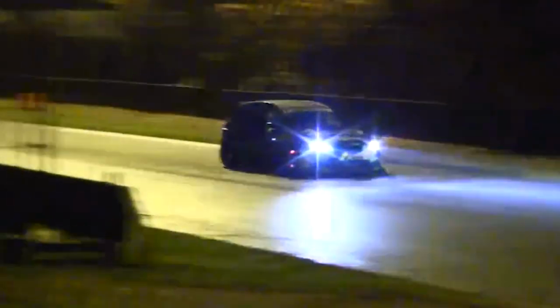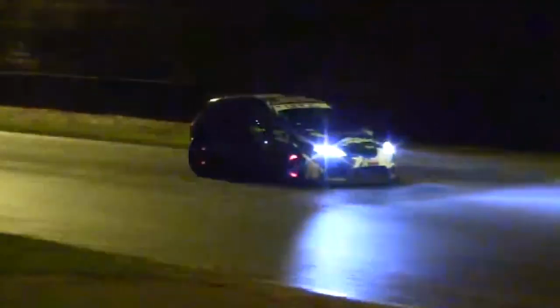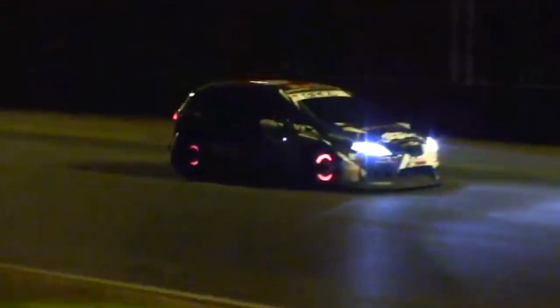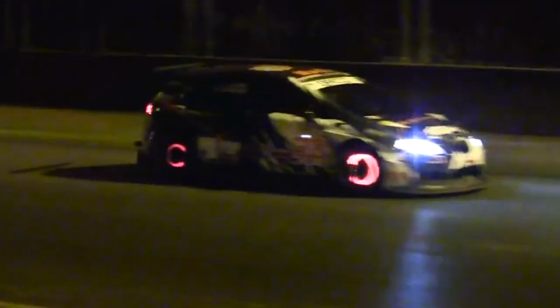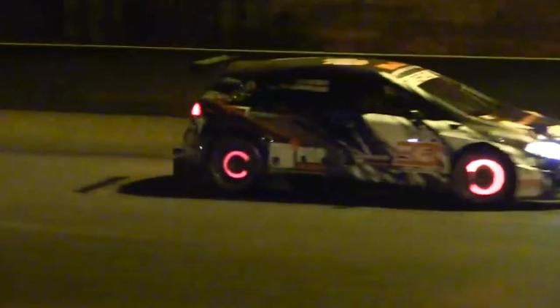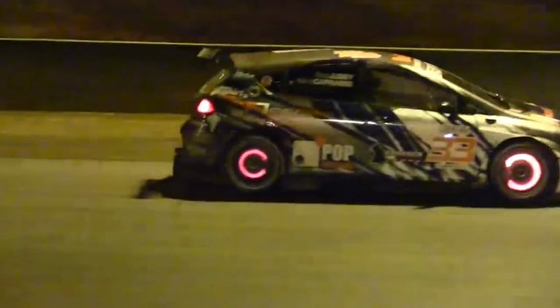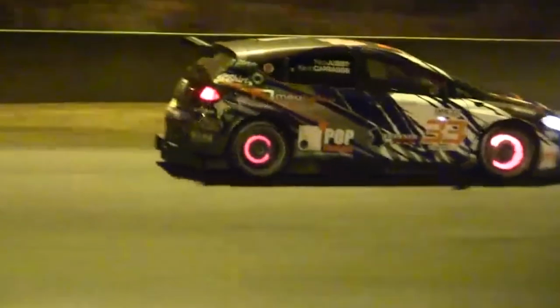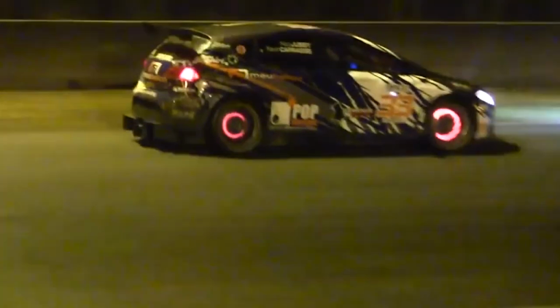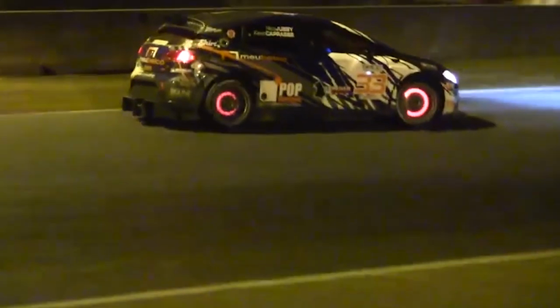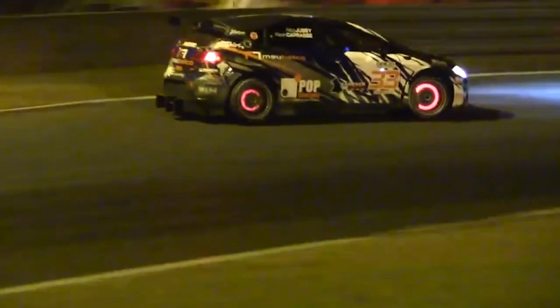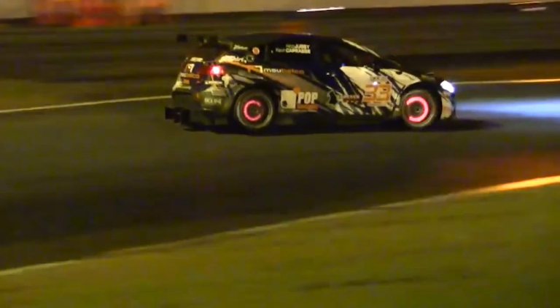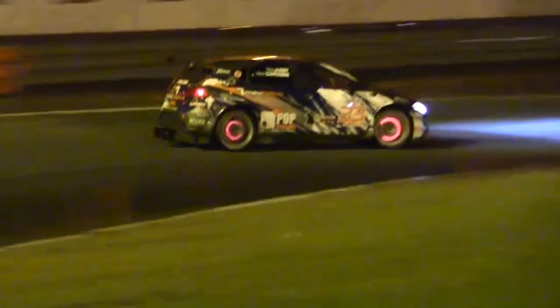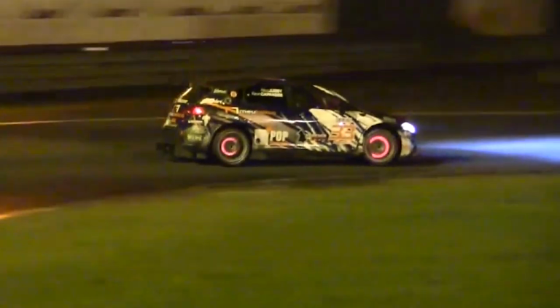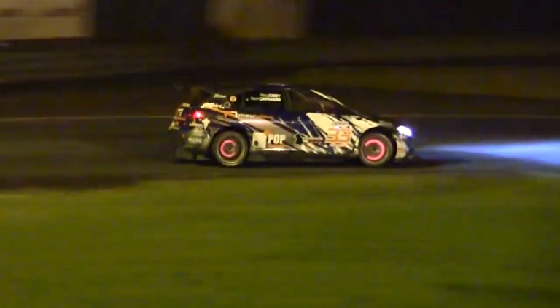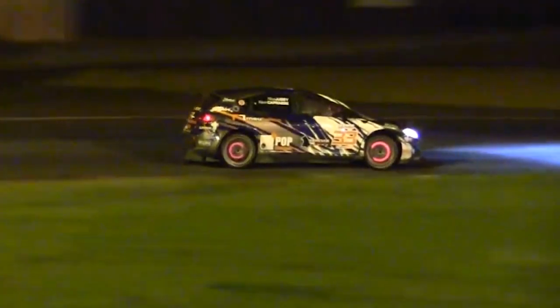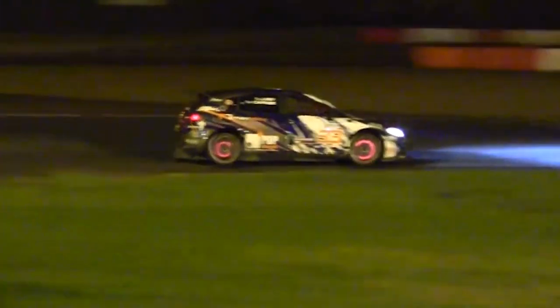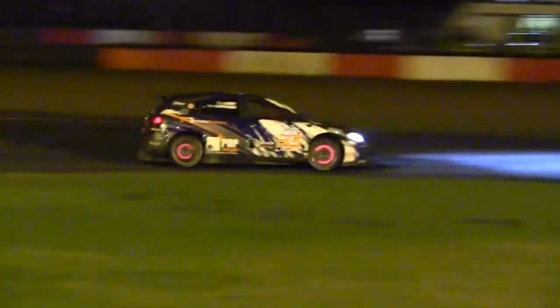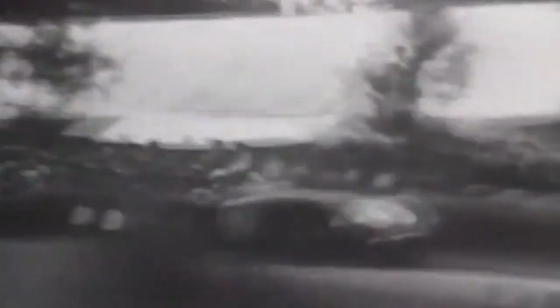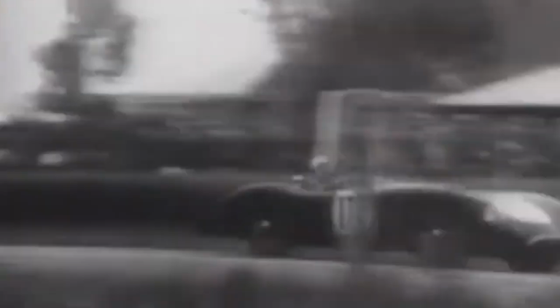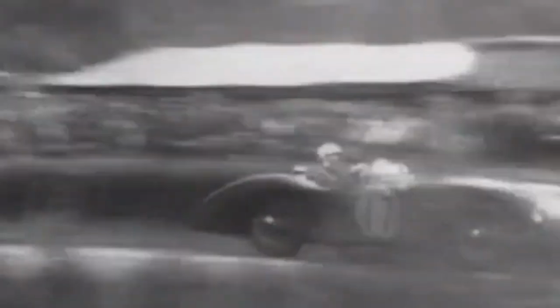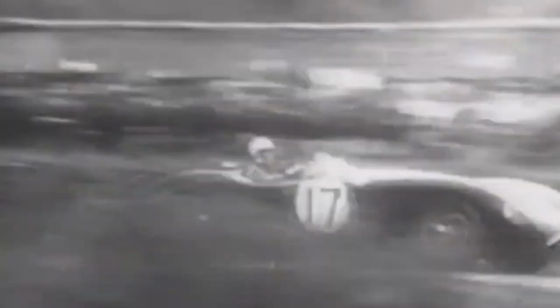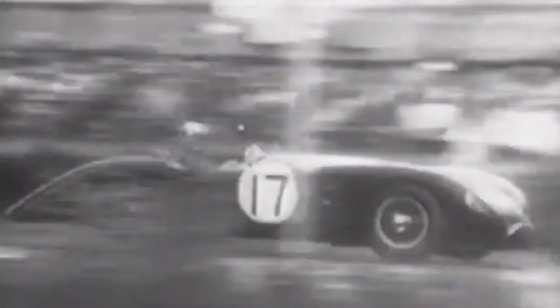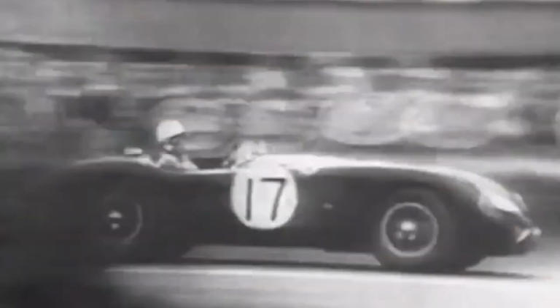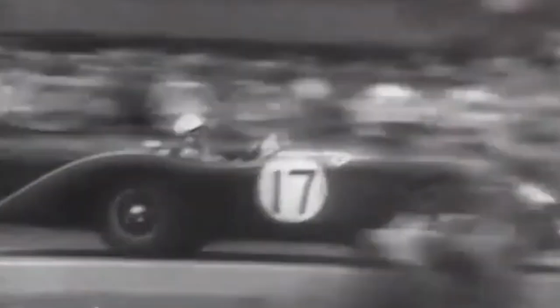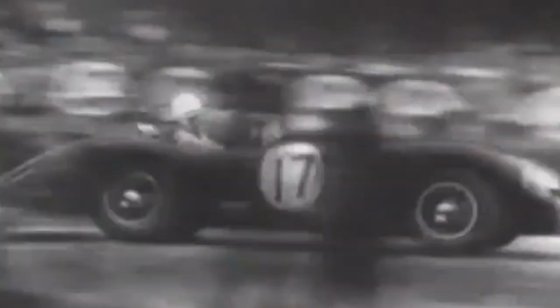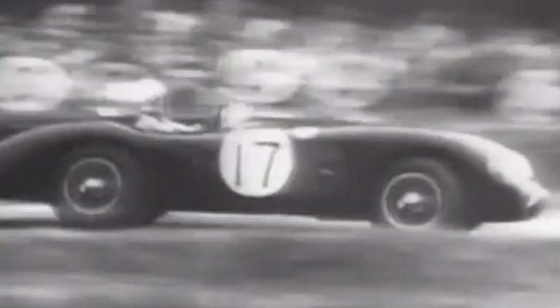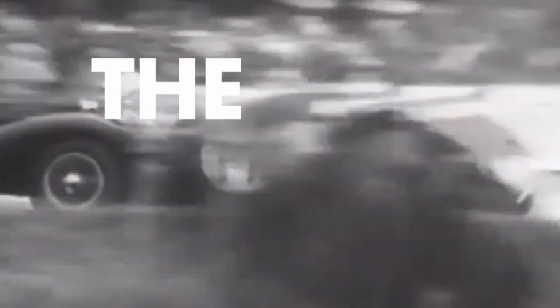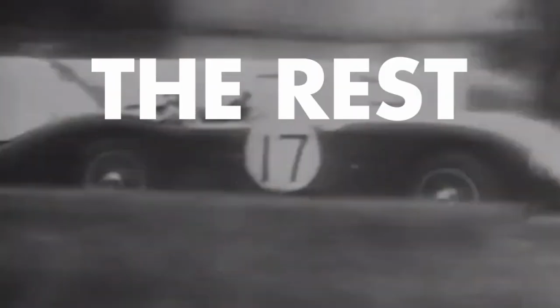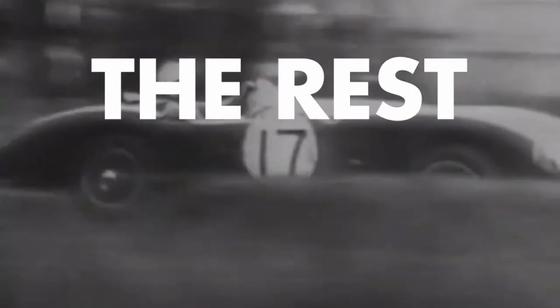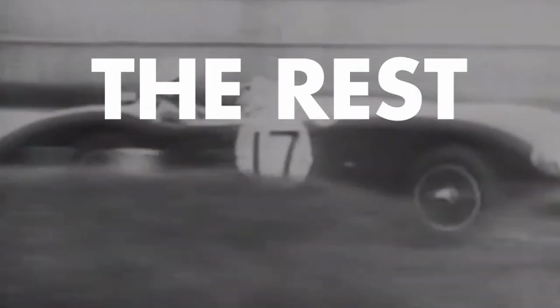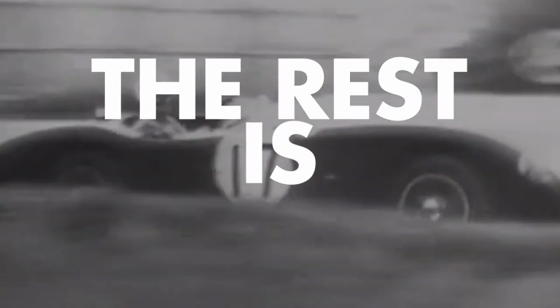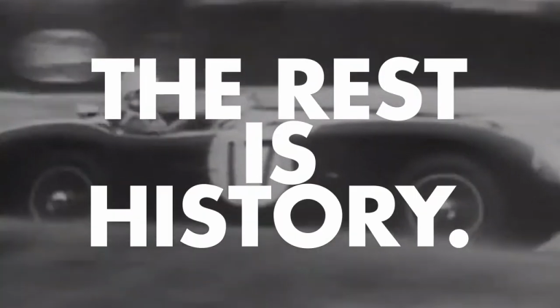Early drum brake systems couldn't provide the performance or reliability that disc brakes could offer. The improved cooling meant that disc brakes would be more effective for longer than other competitors. Jaguar ended up winning that year, and the rest is history.